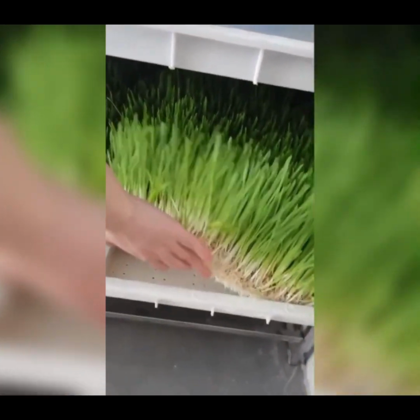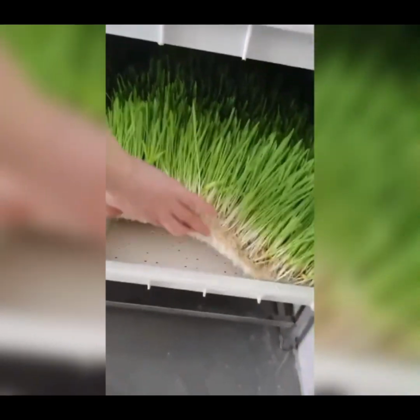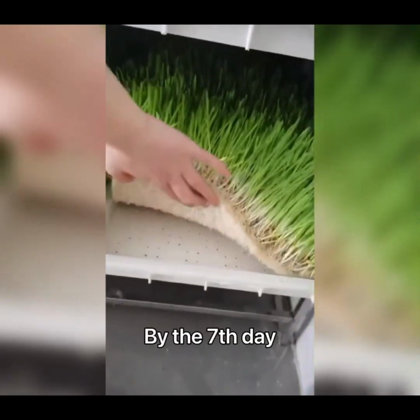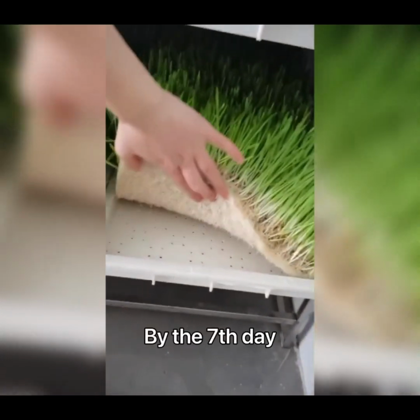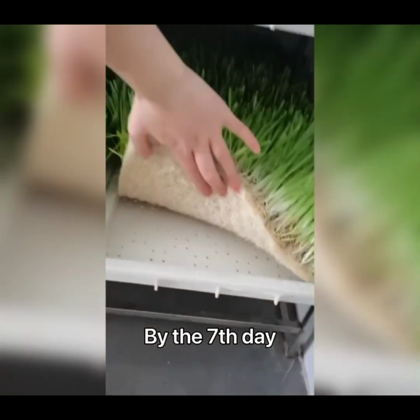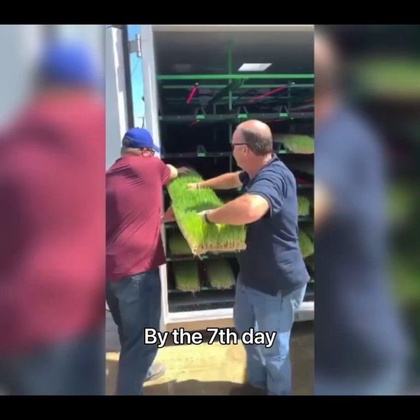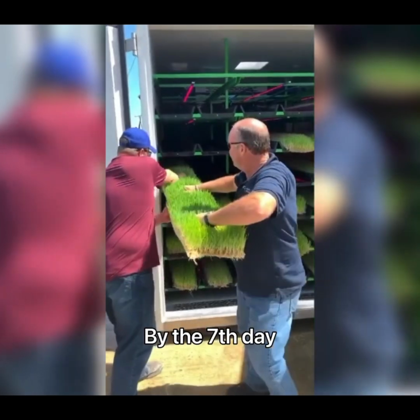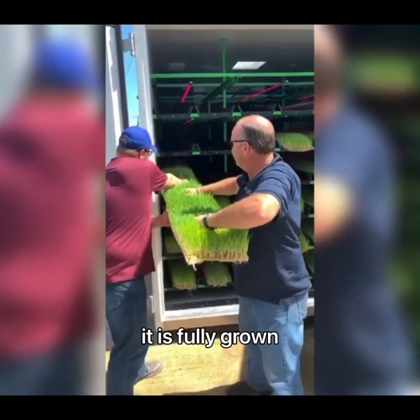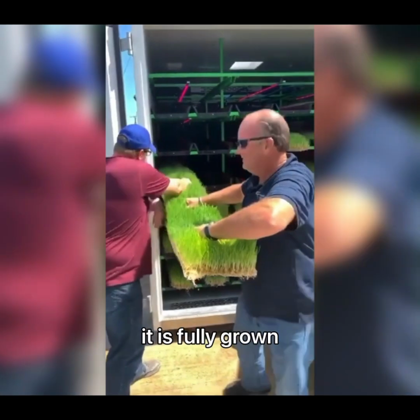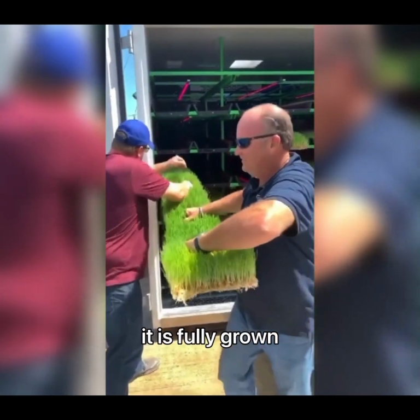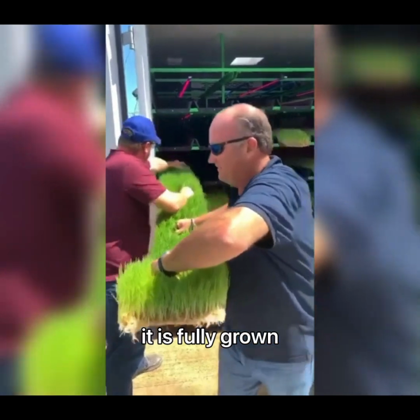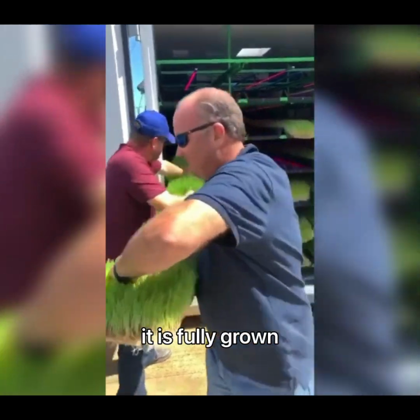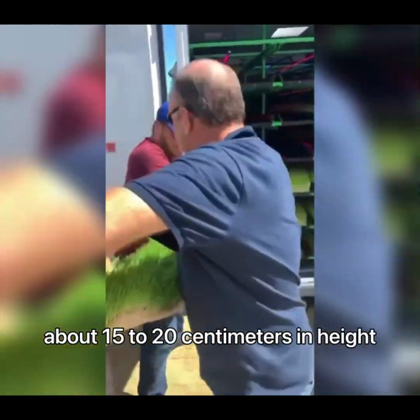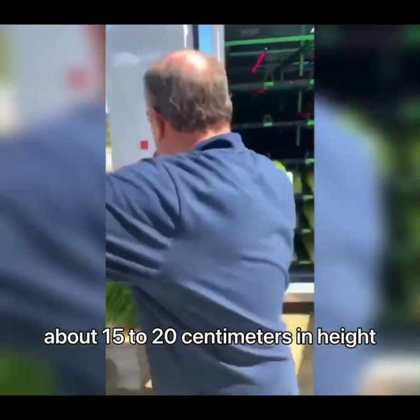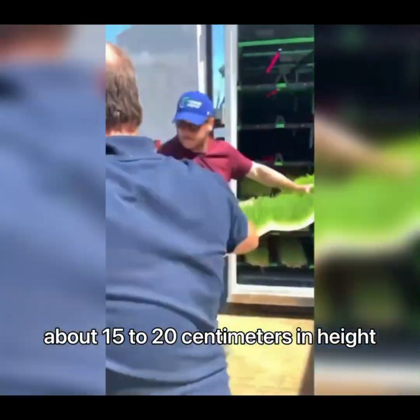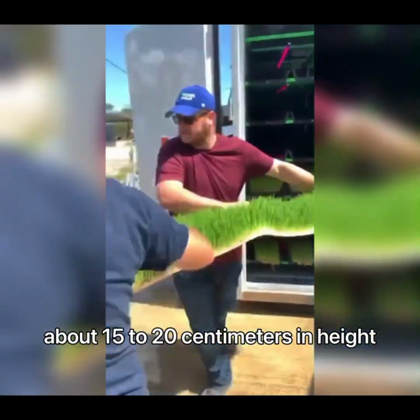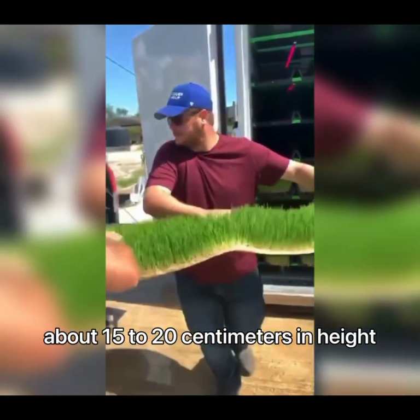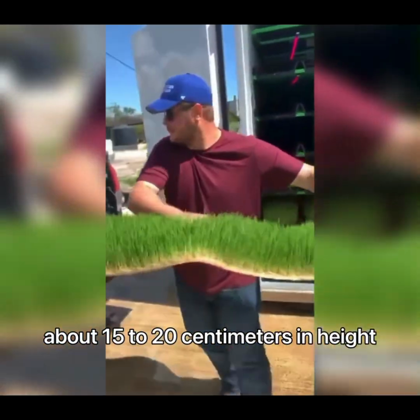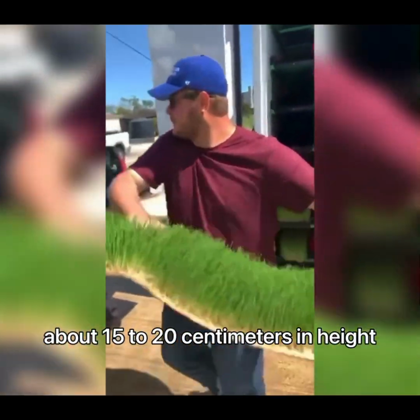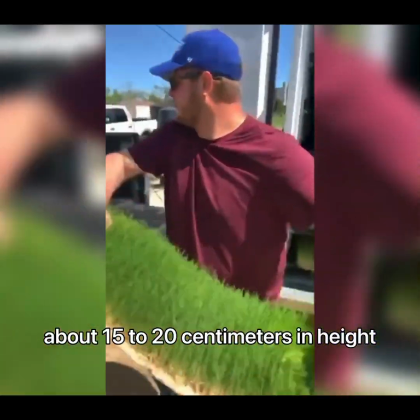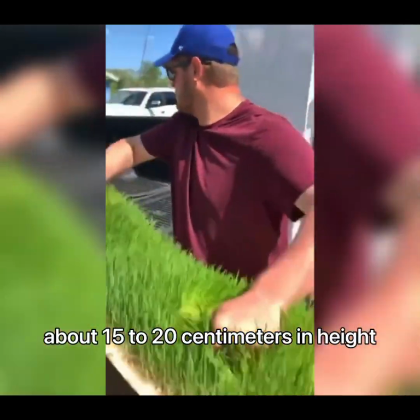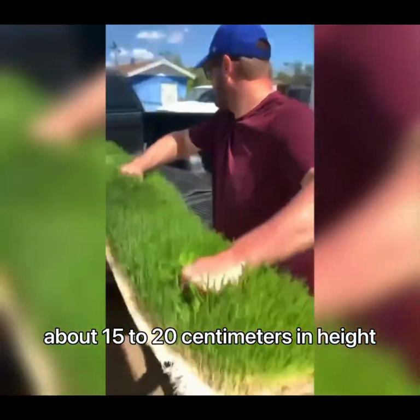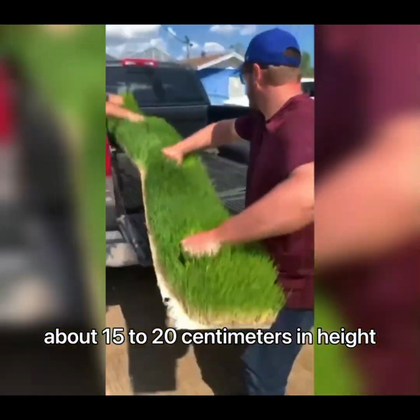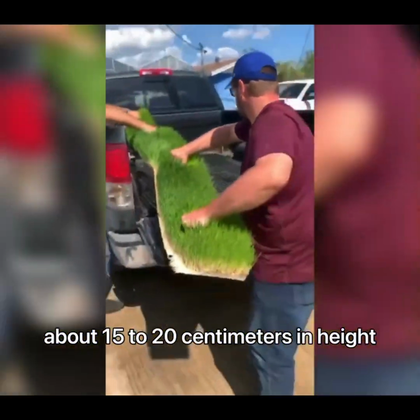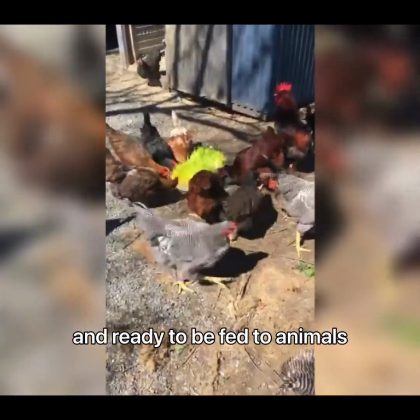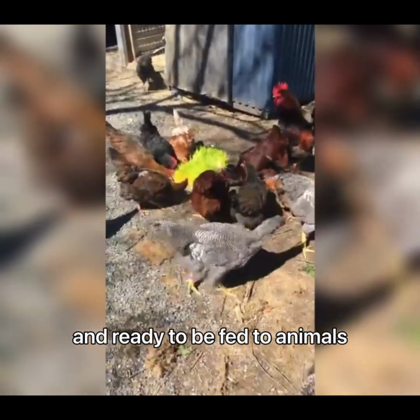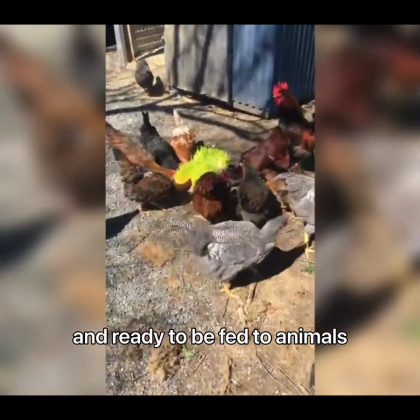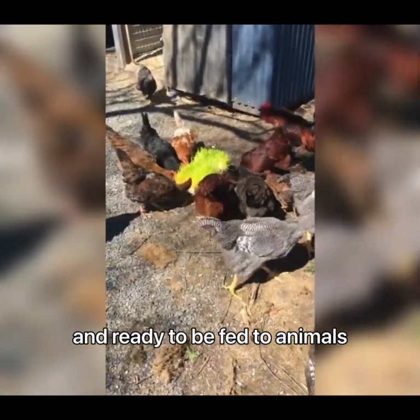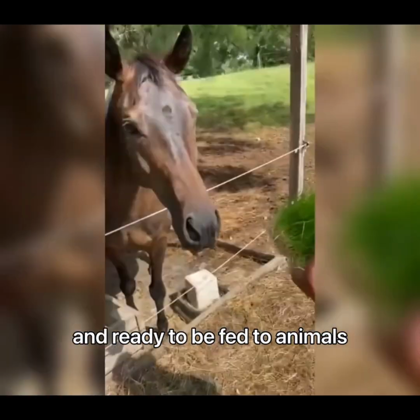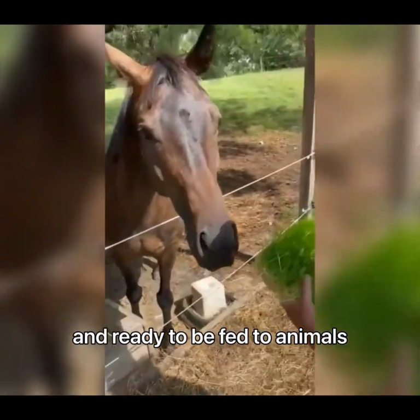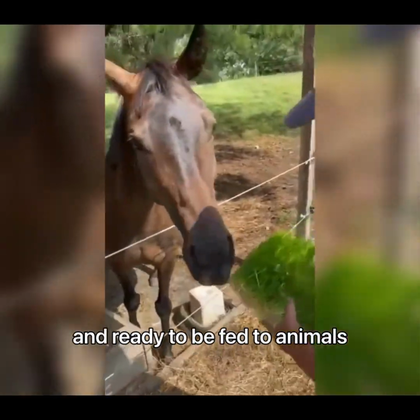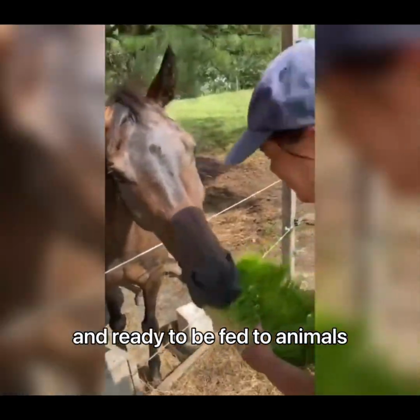By the seventh day, it is fully grown, about 15 to 20 centimeters in height, and ready to be fed to animals.